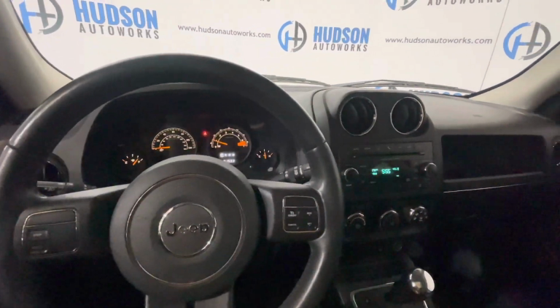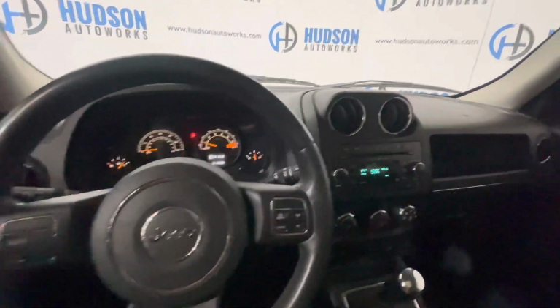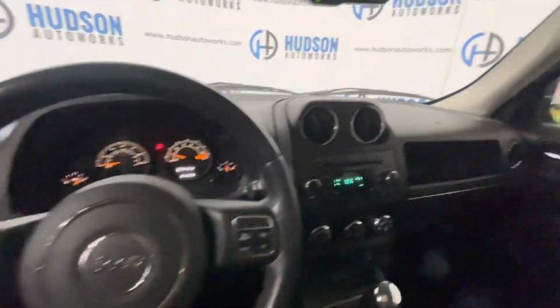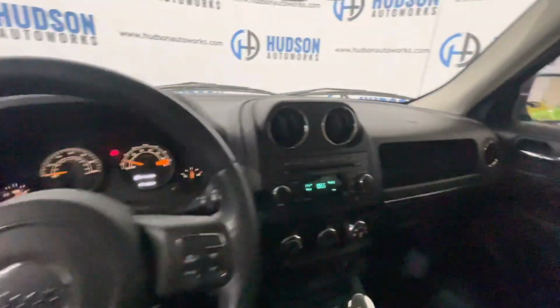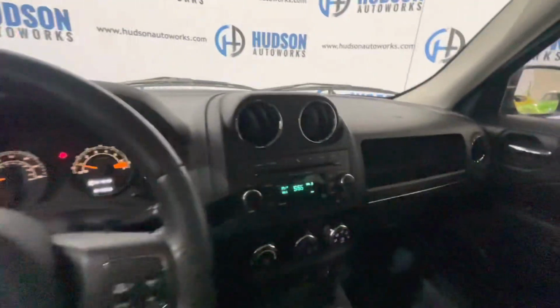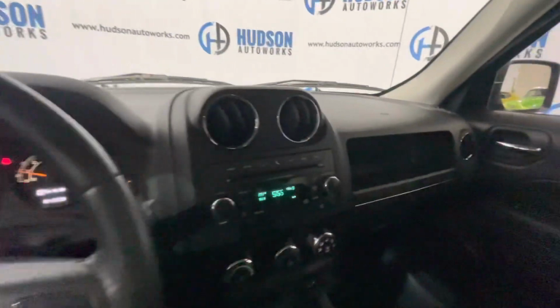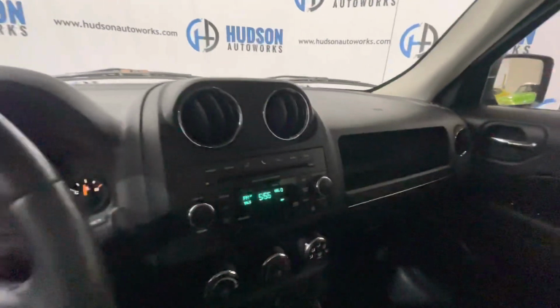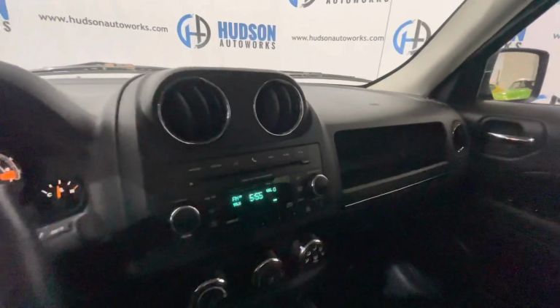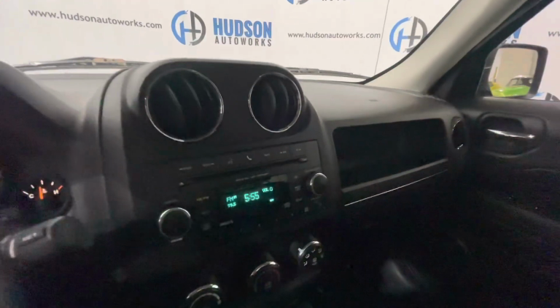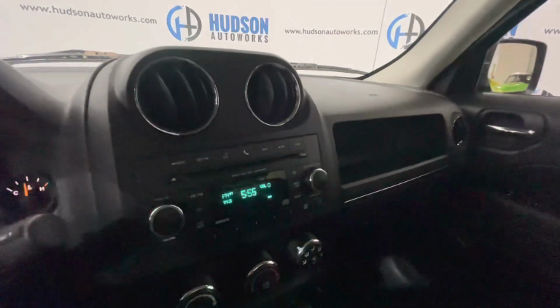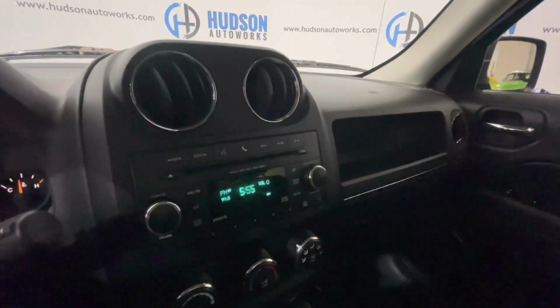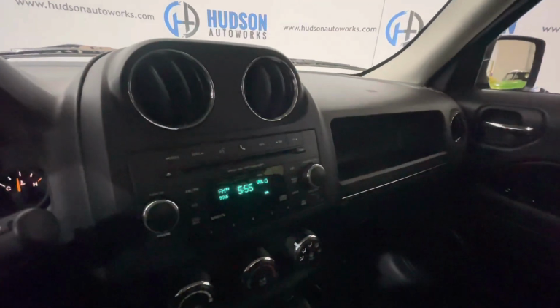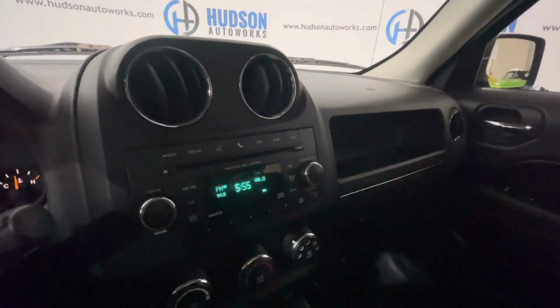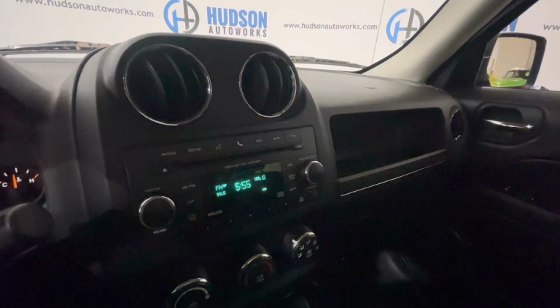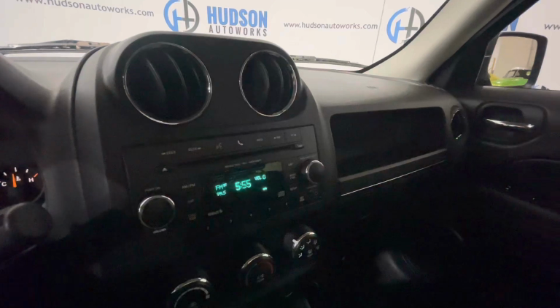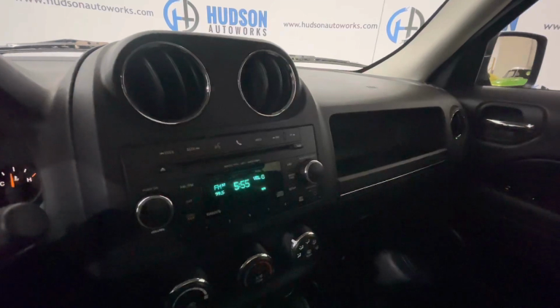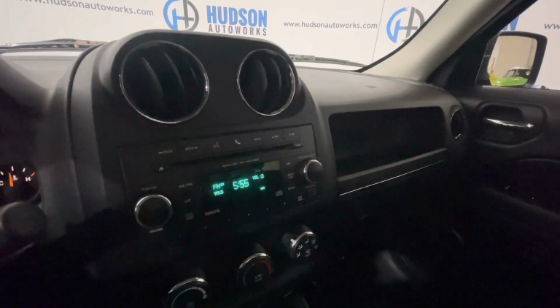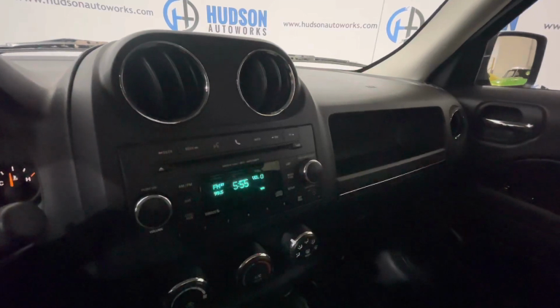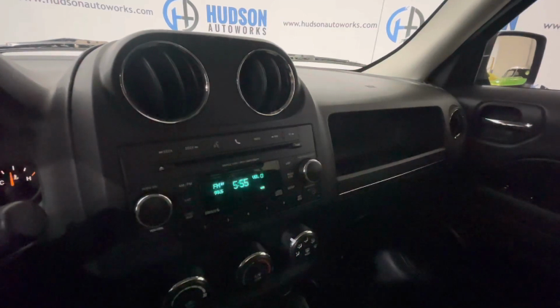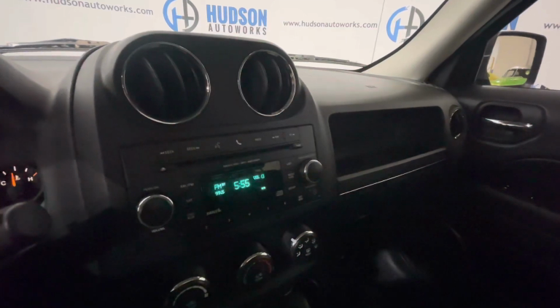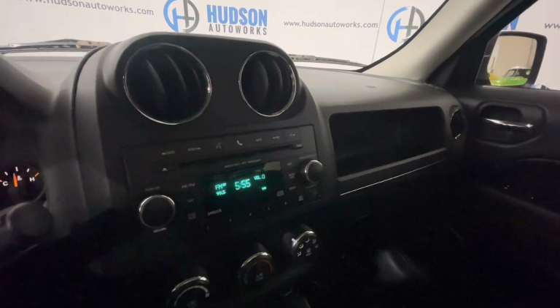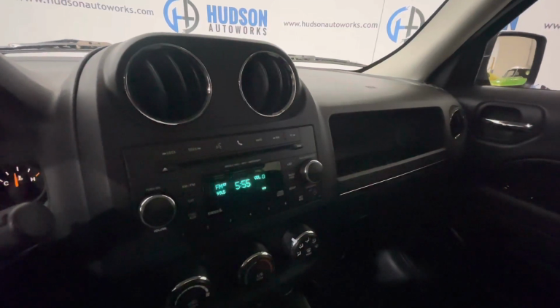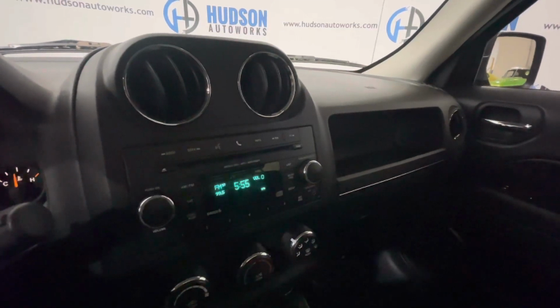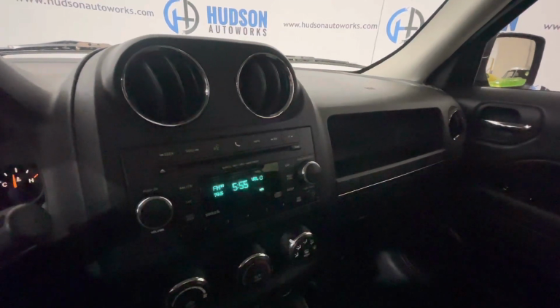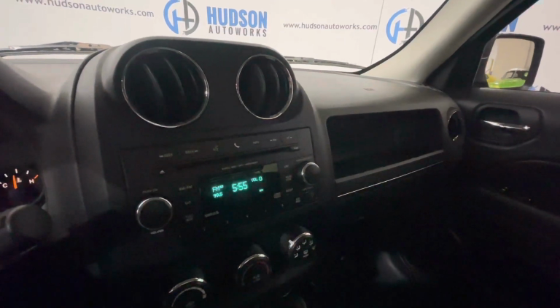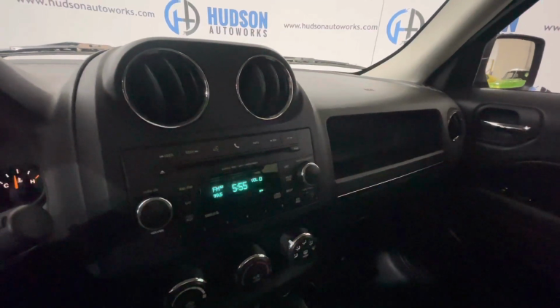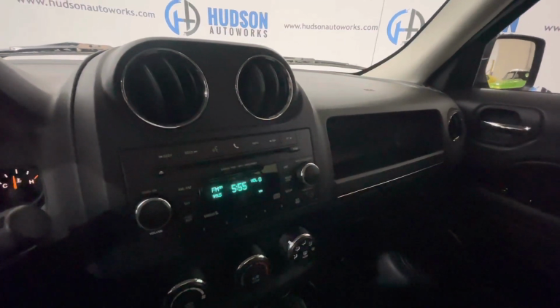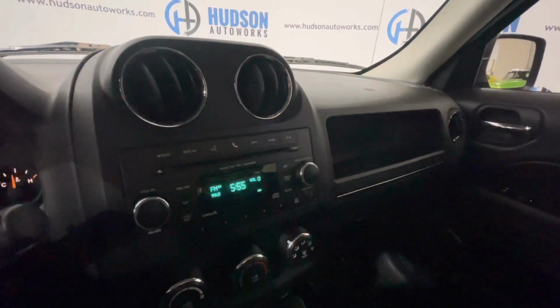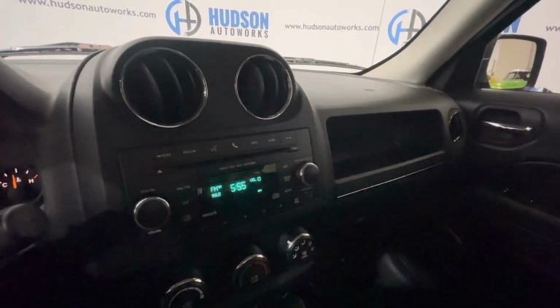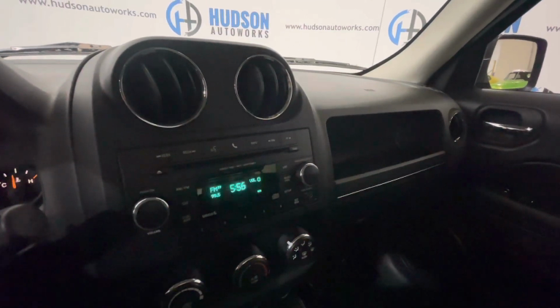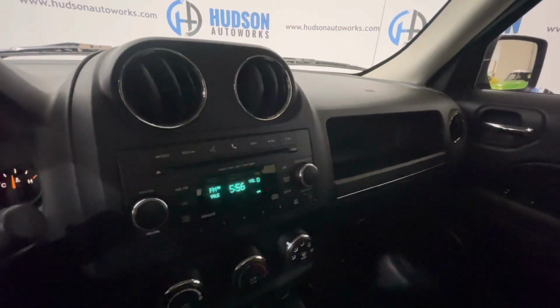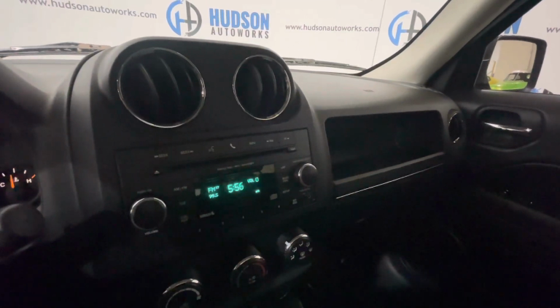This is an AM, FM, and XM satellite radio ready system. You also have Bluetooth calling features on this system.